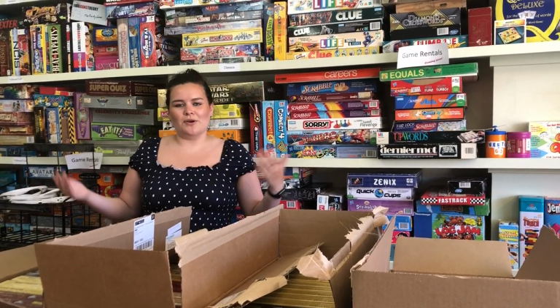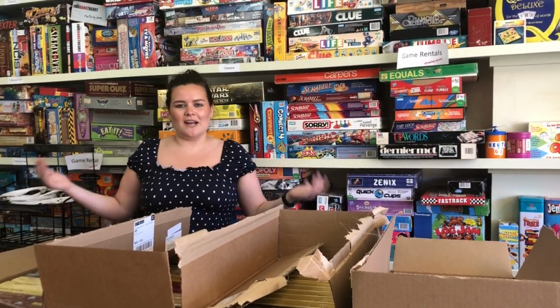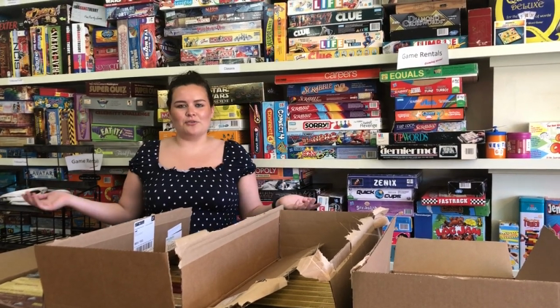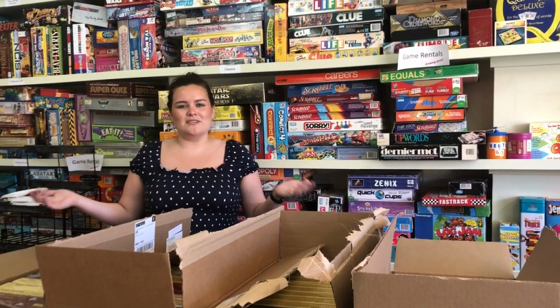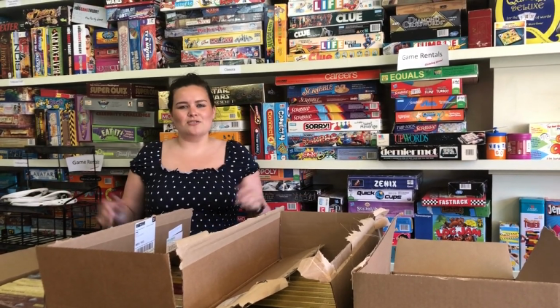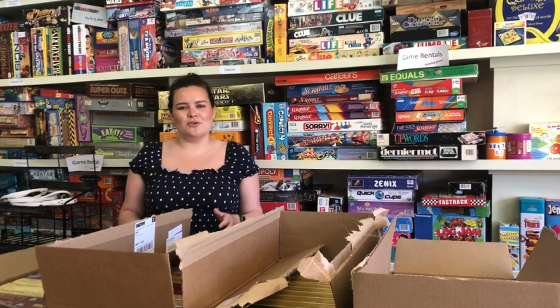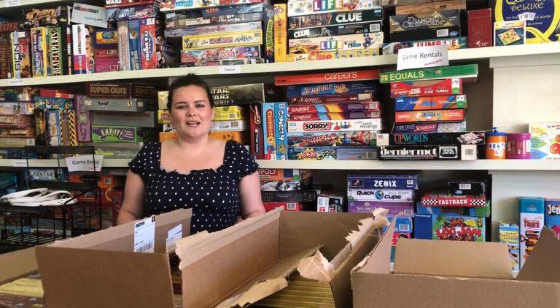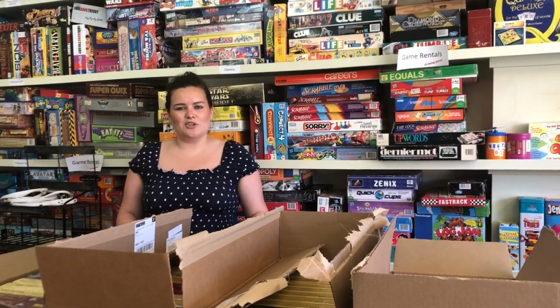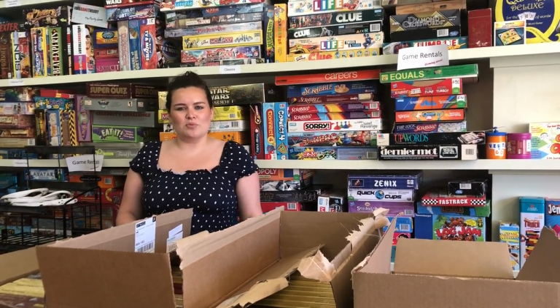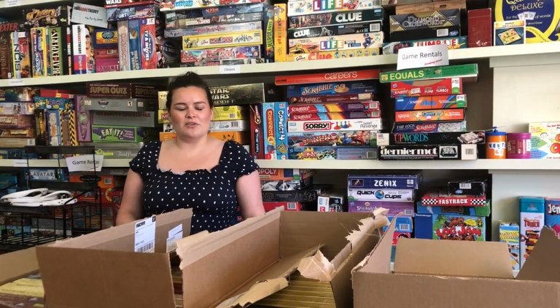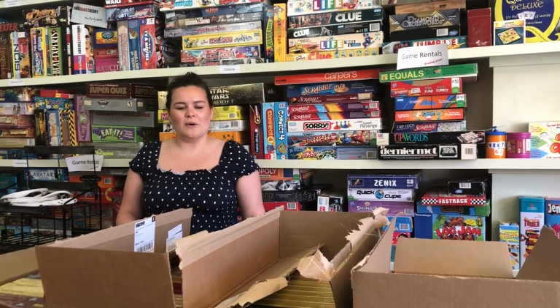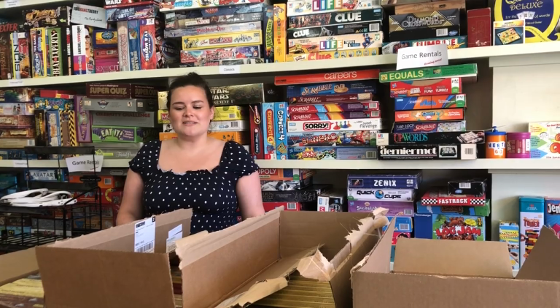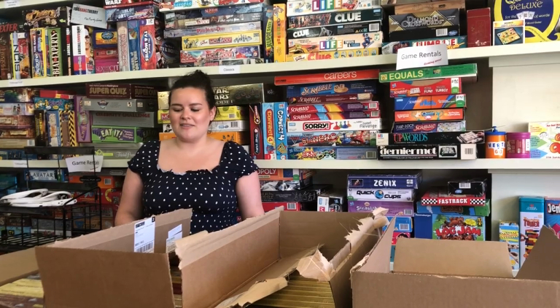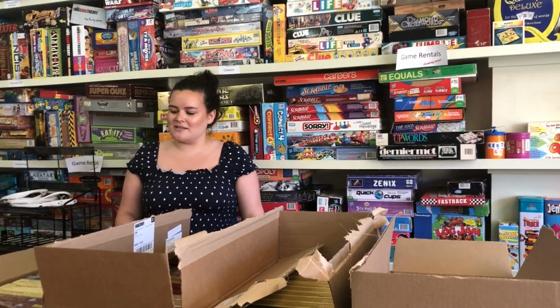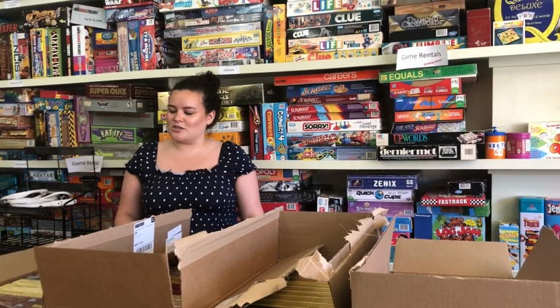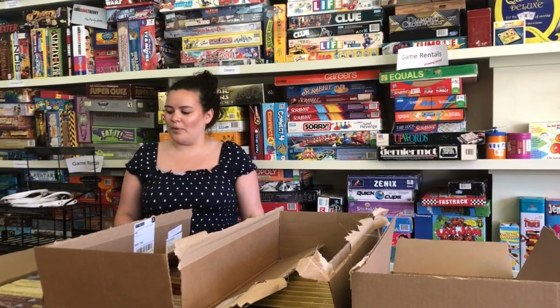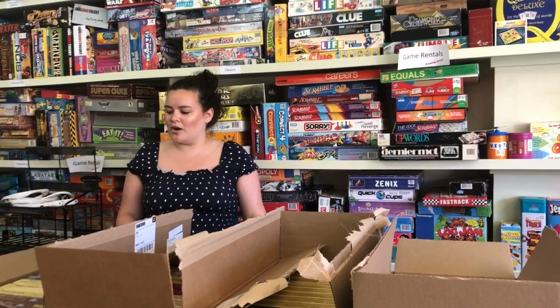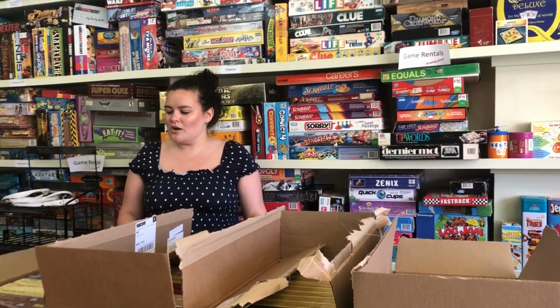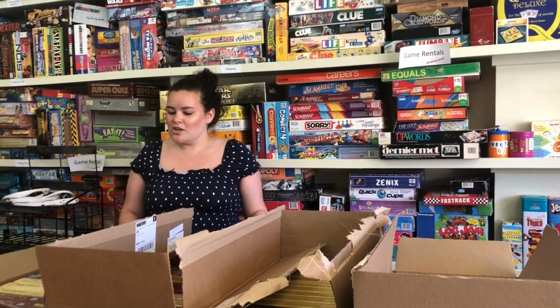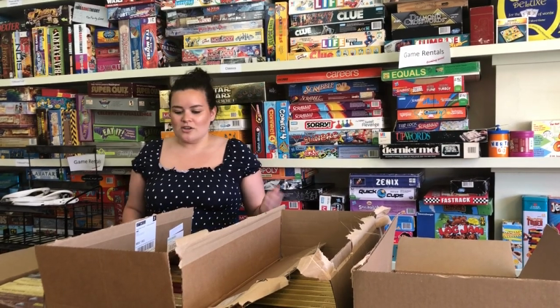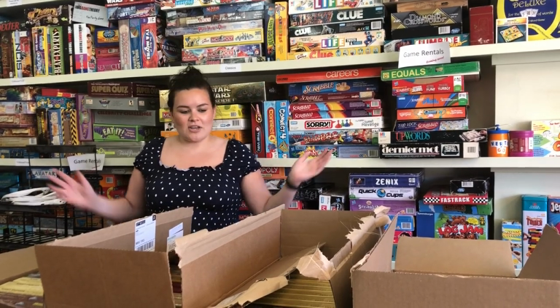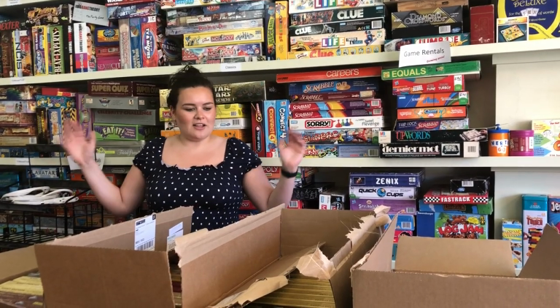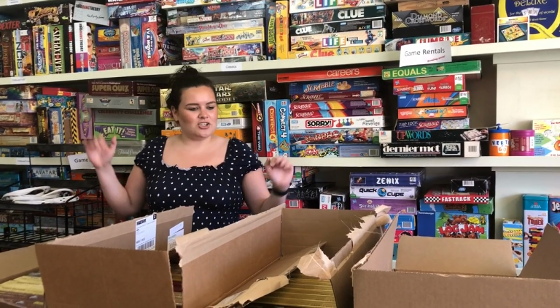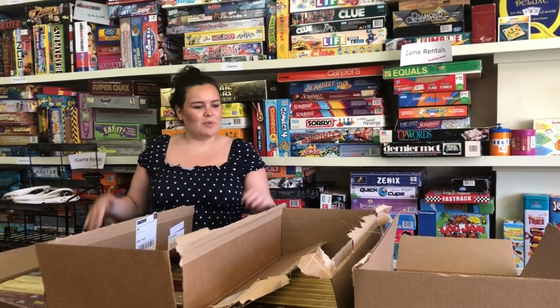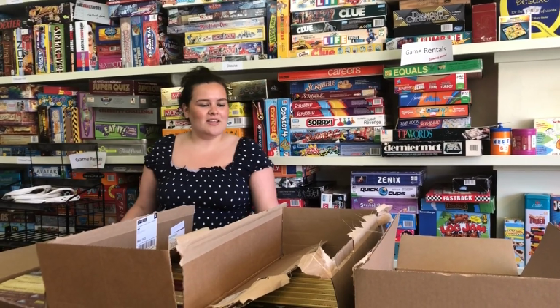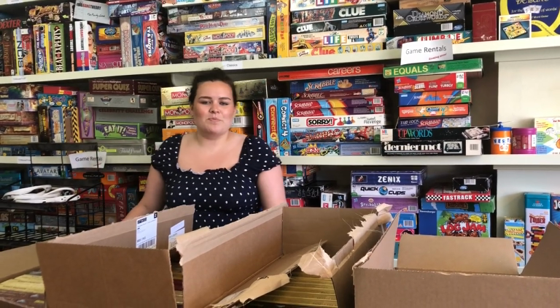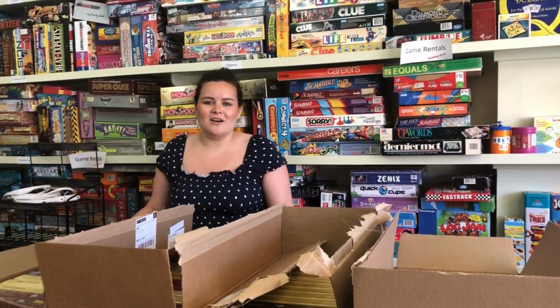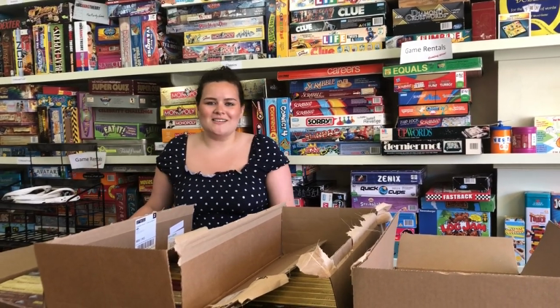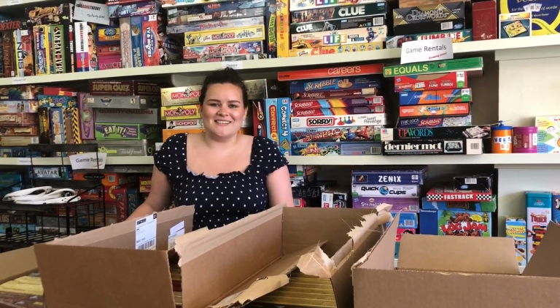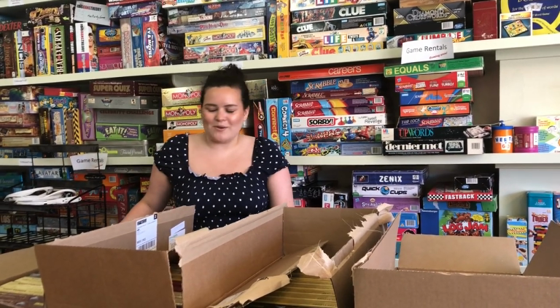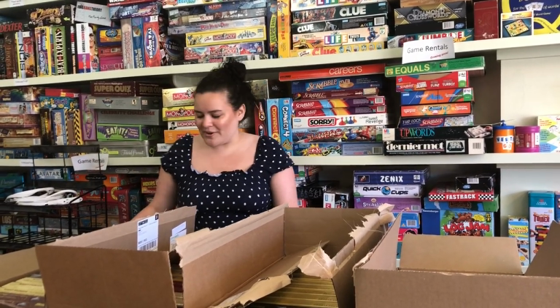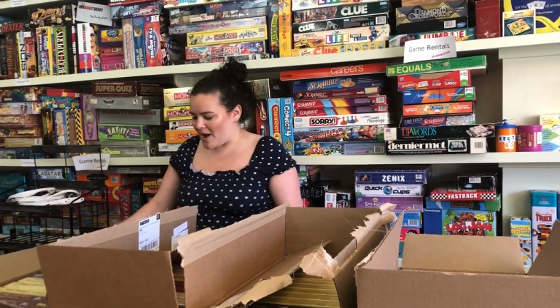We're located at 30295 on Lakeshore Boulevard West, and that is in Etobicoke. So let's jump into these boxes and see what we got.